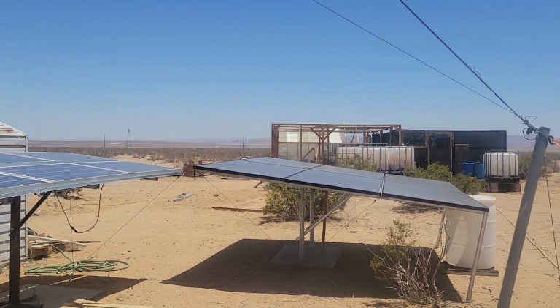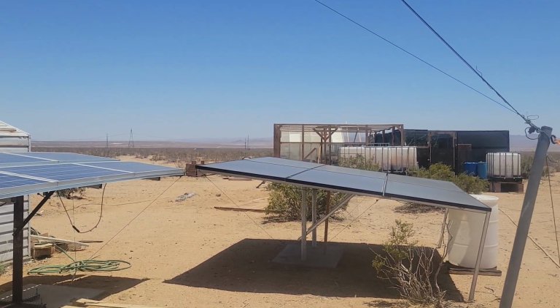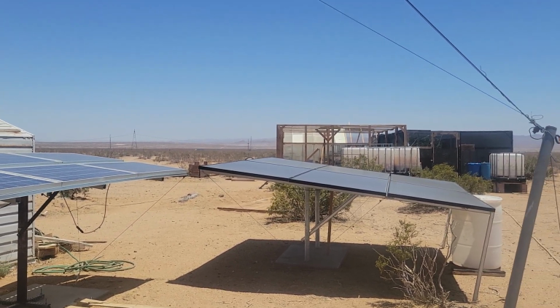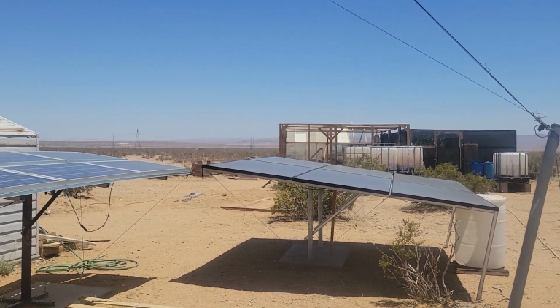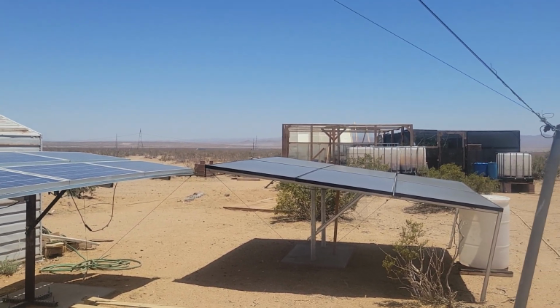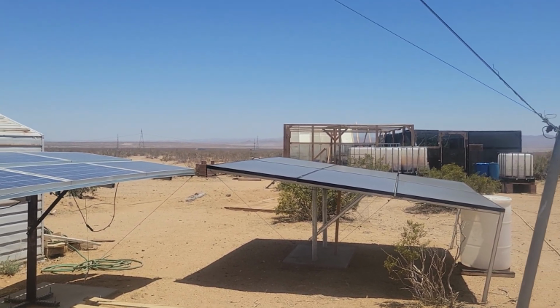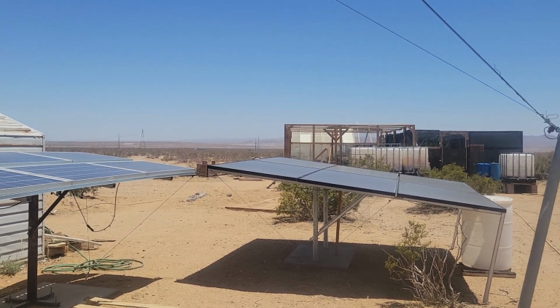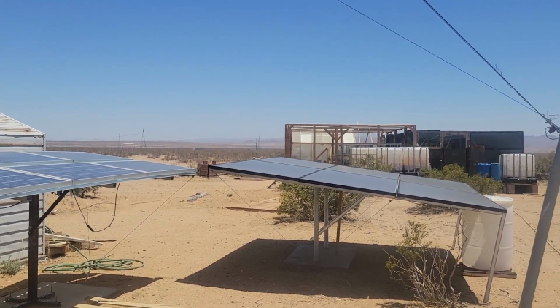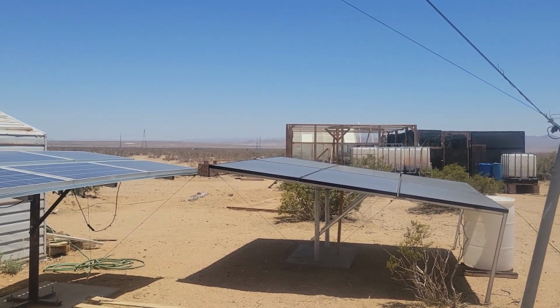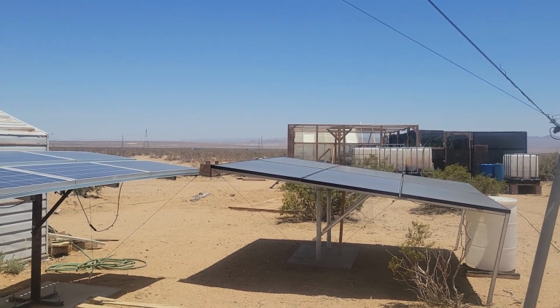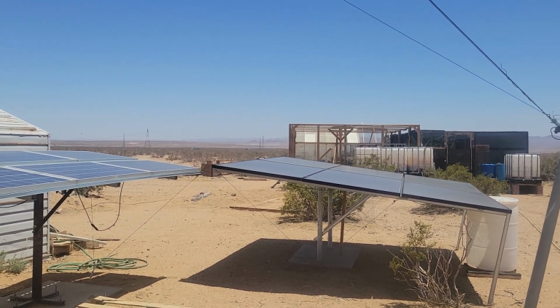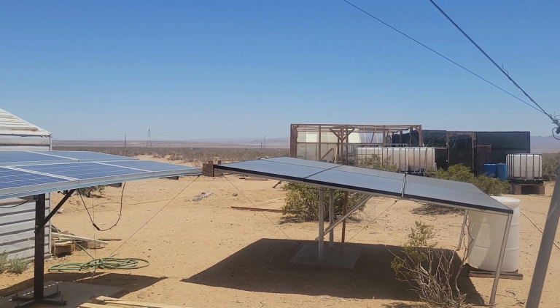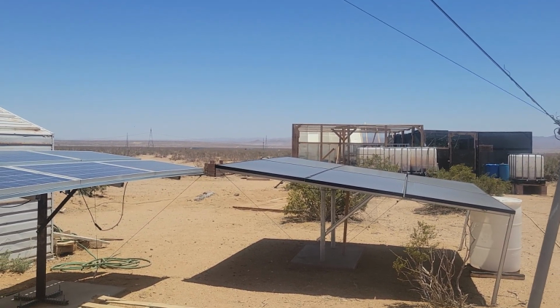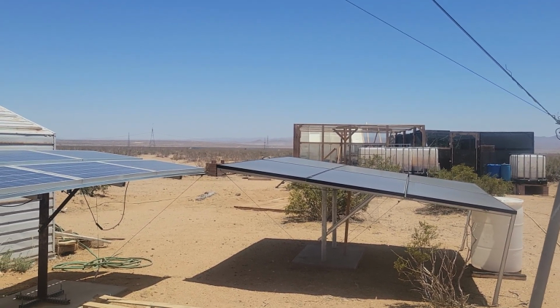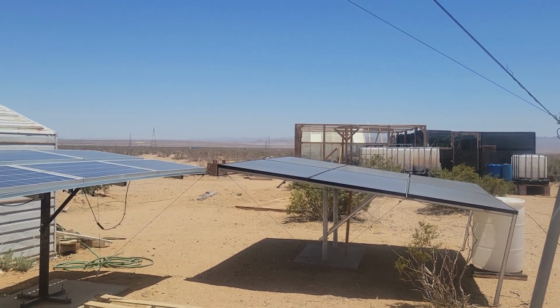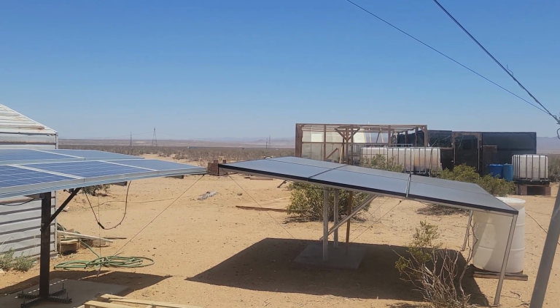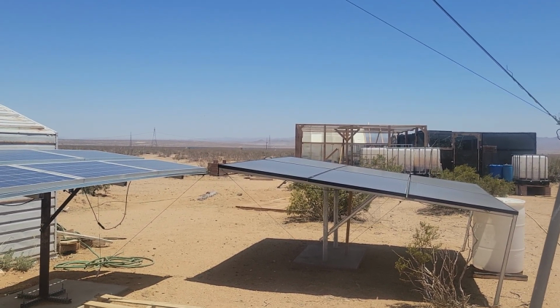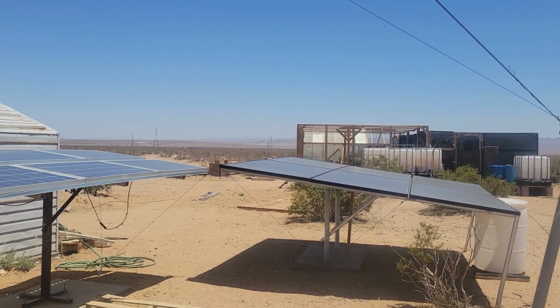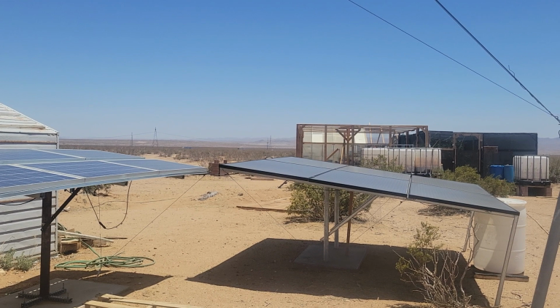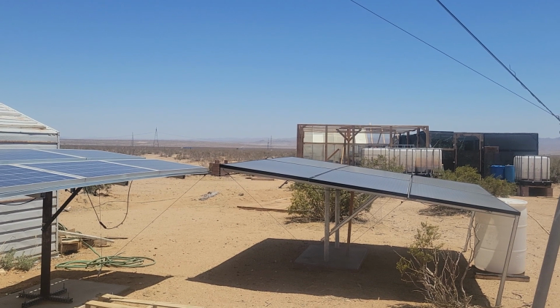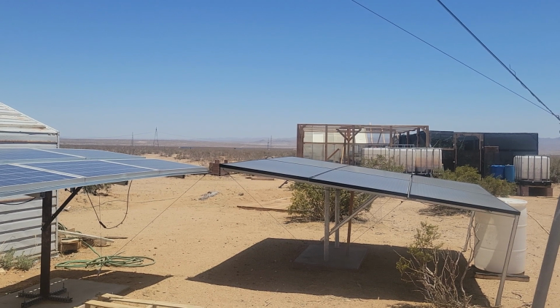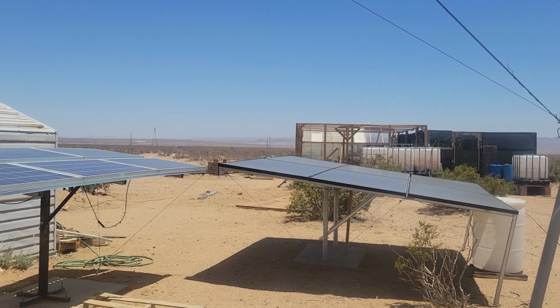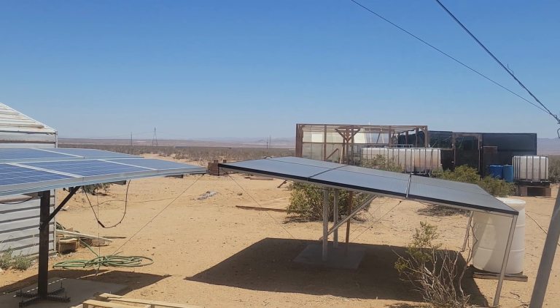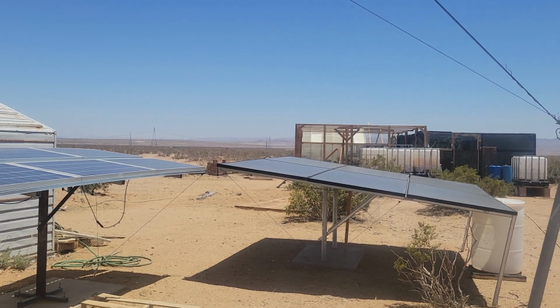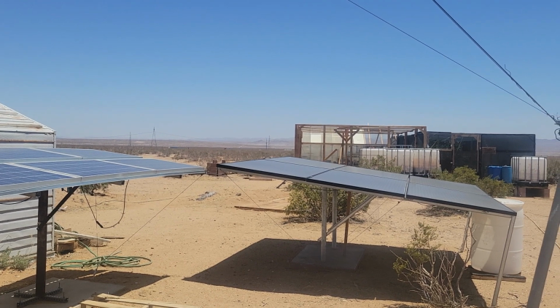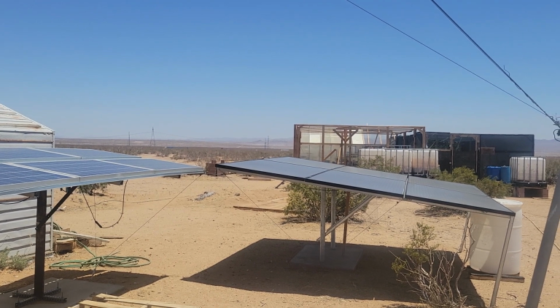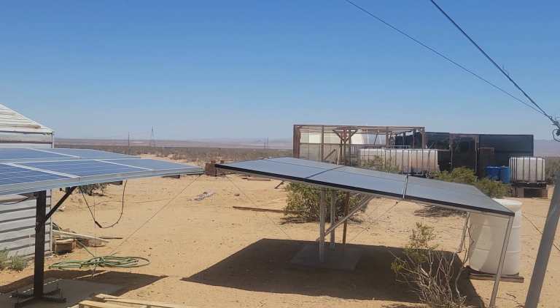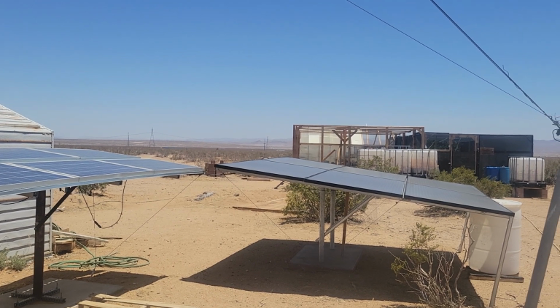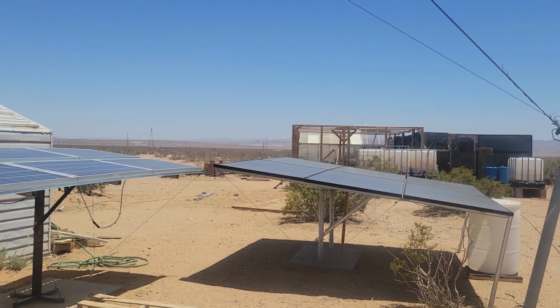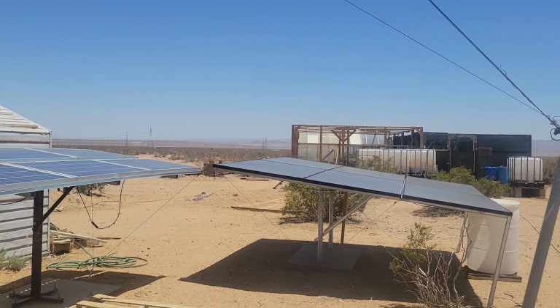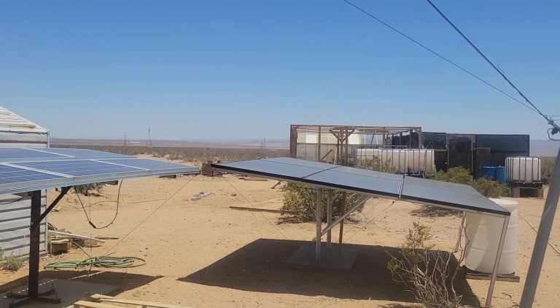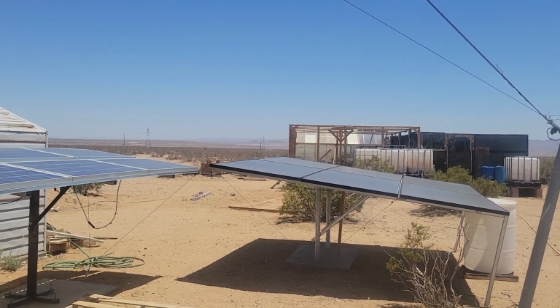They want you facing true south, and the angle should be the latitude of your location.